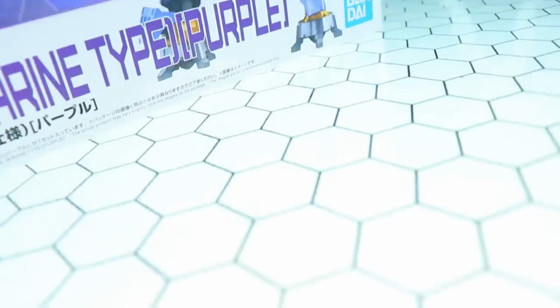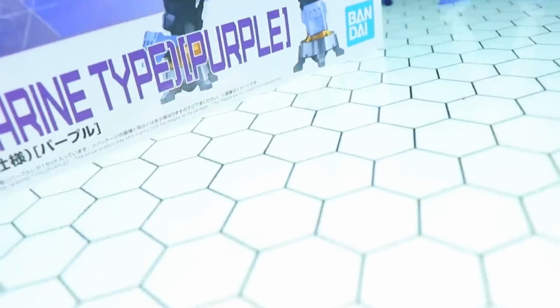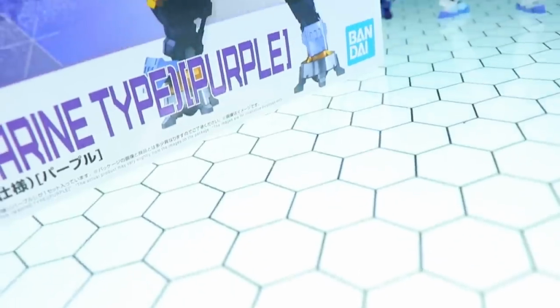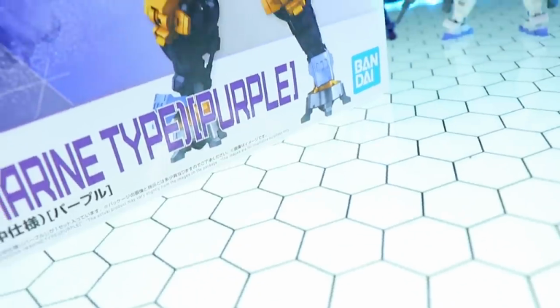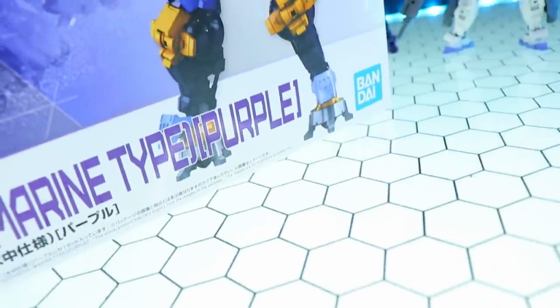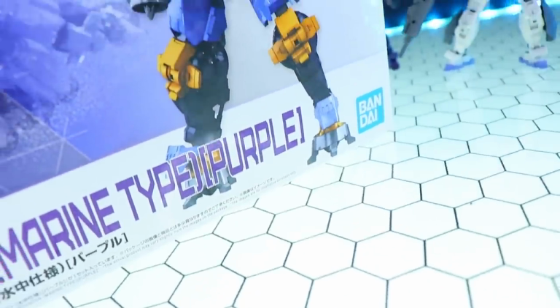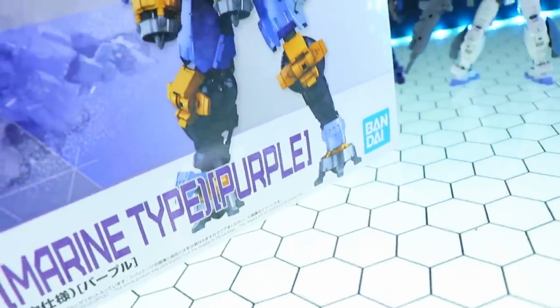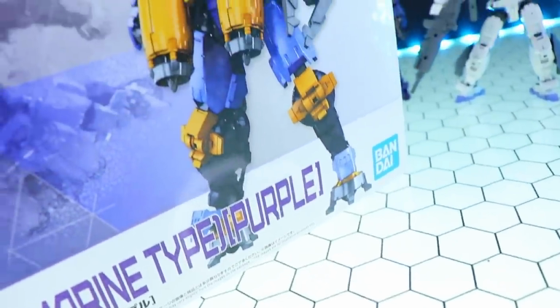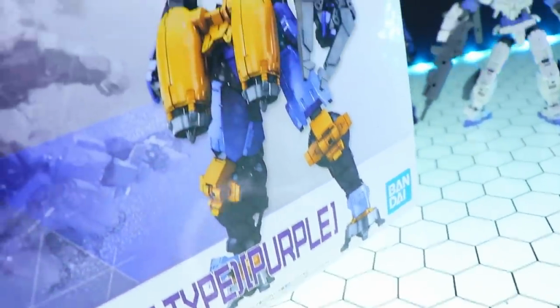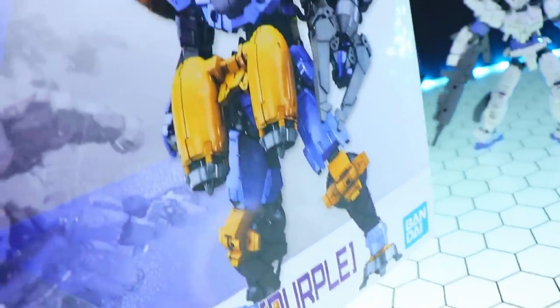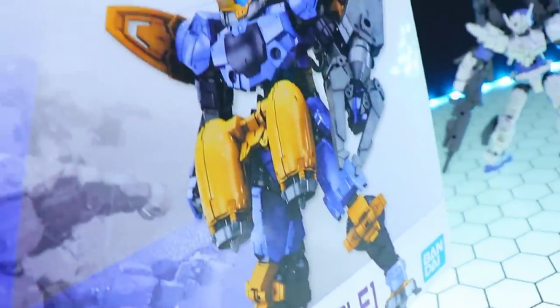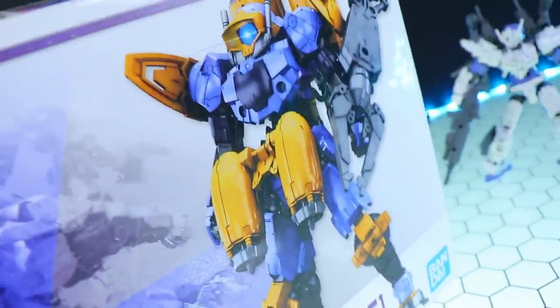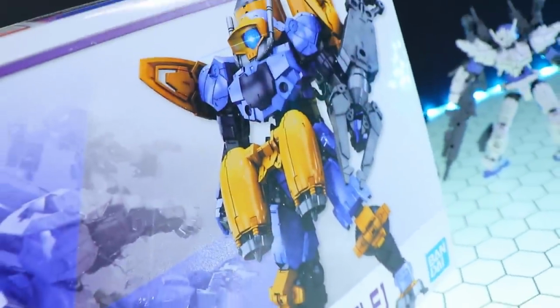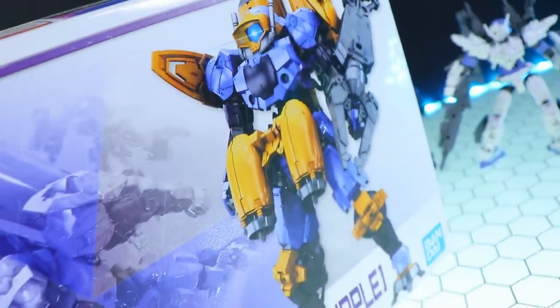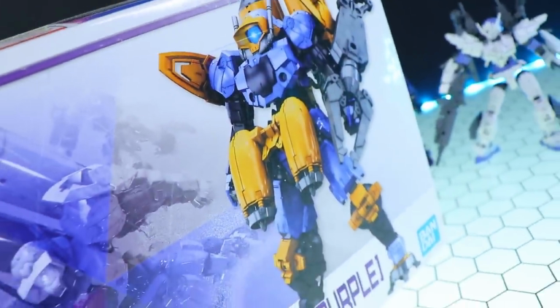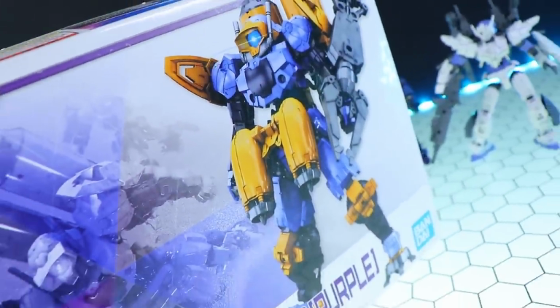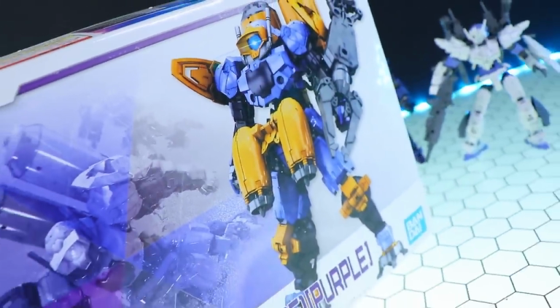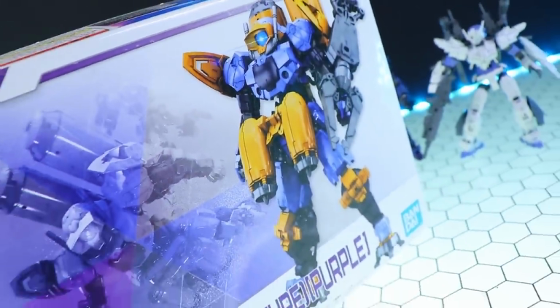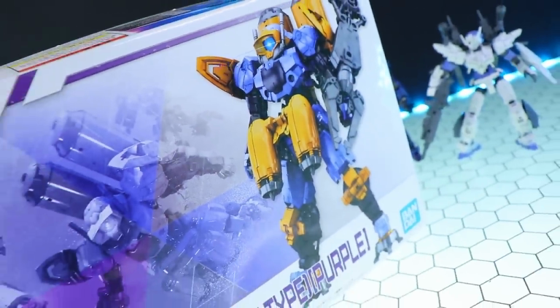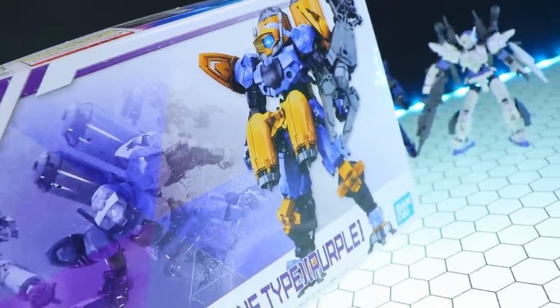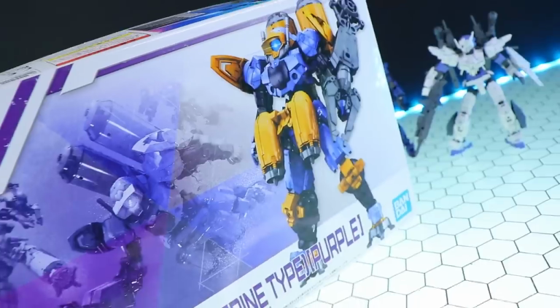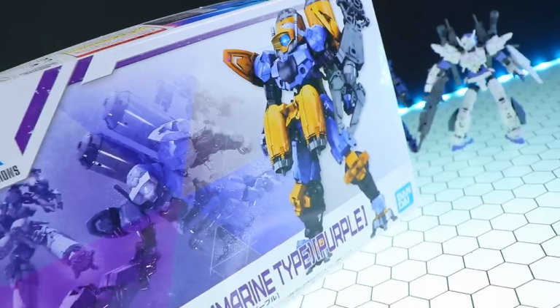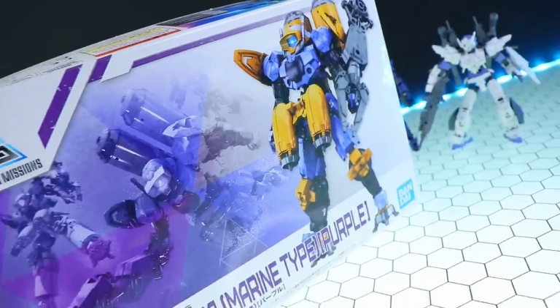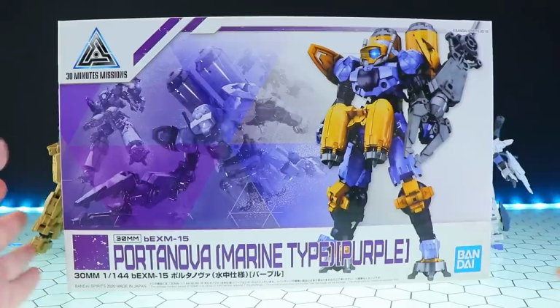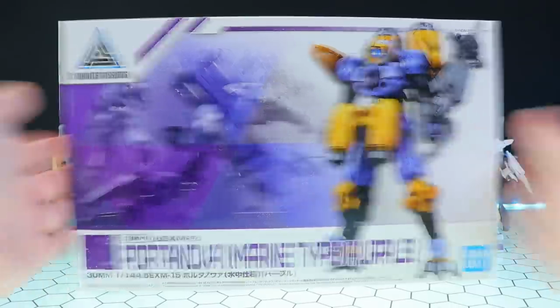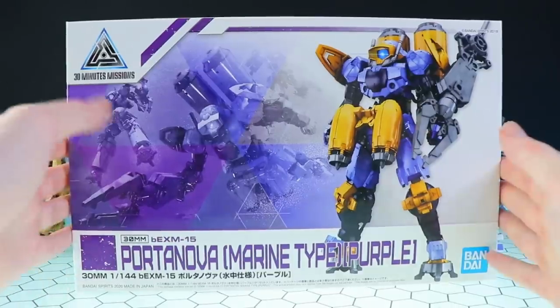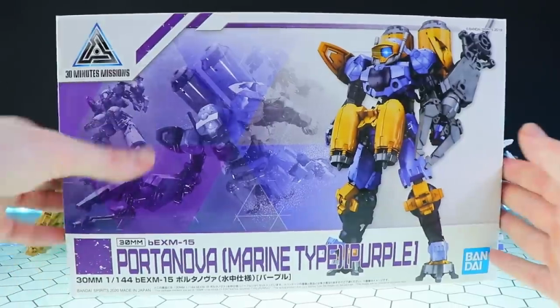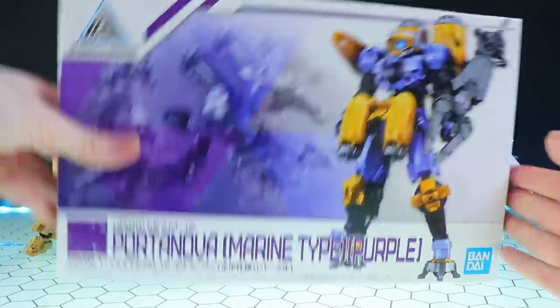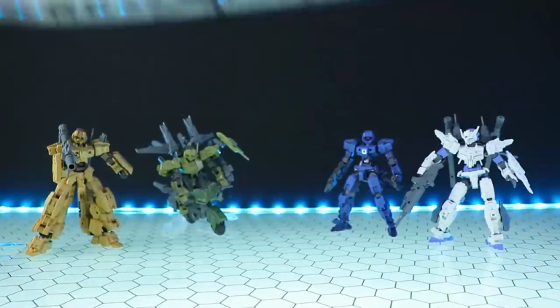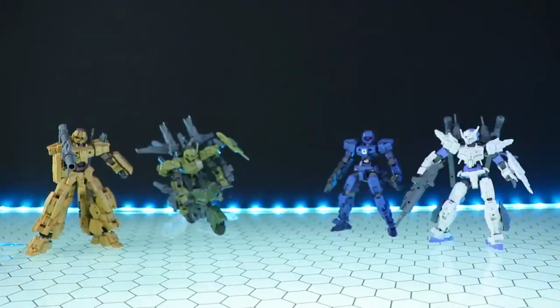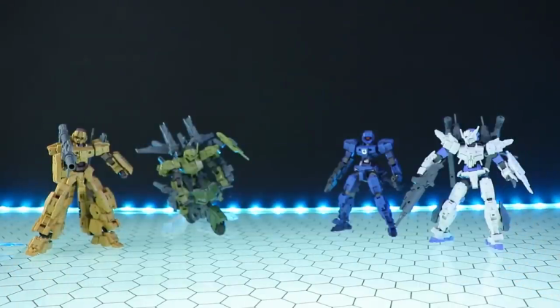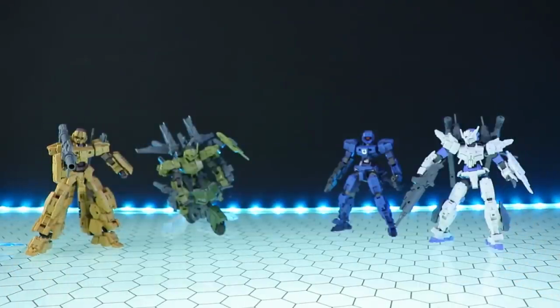Also today we're going to be taking a look at the purple version of the Portanova, which is the underwater marine type. But hey, let's get right into them.